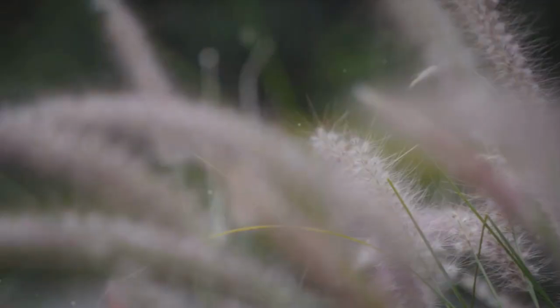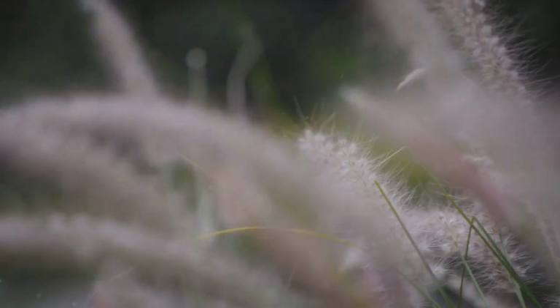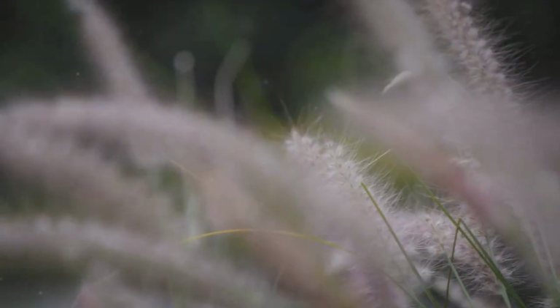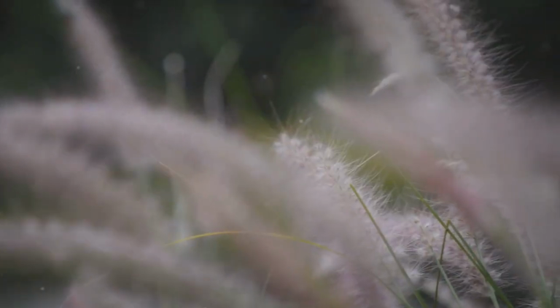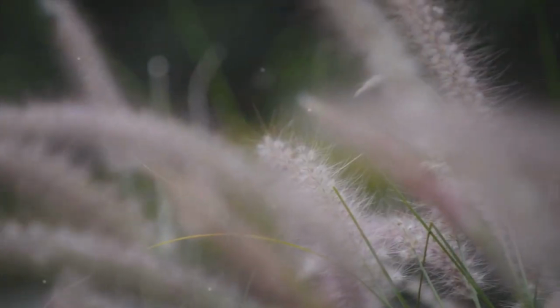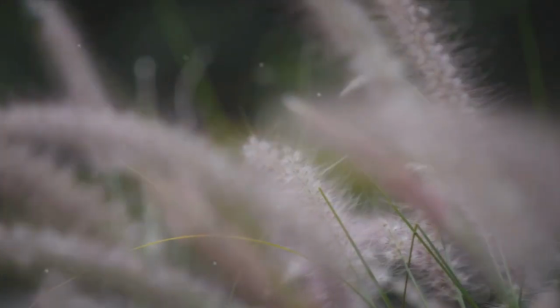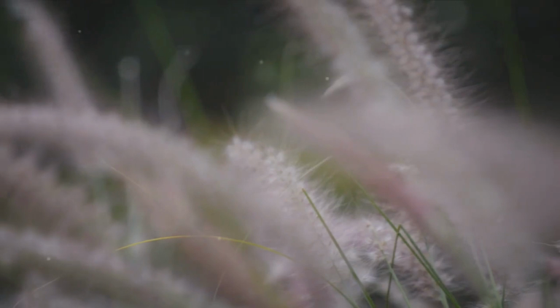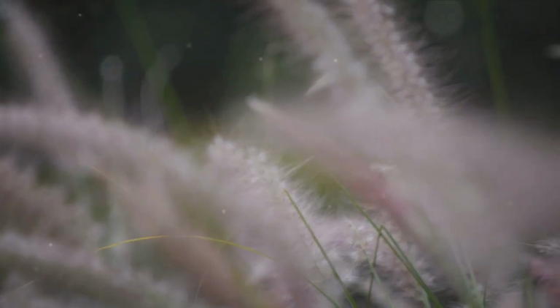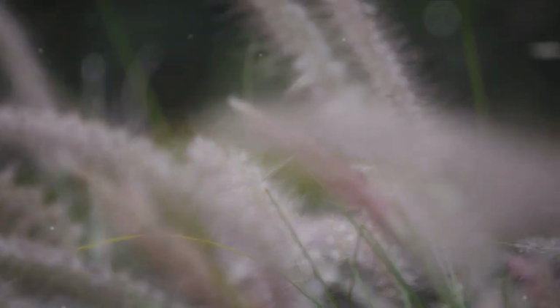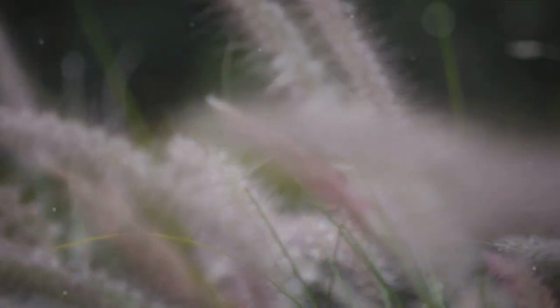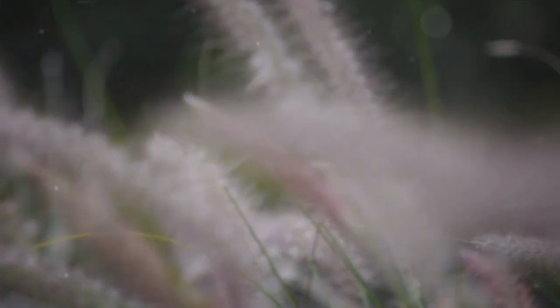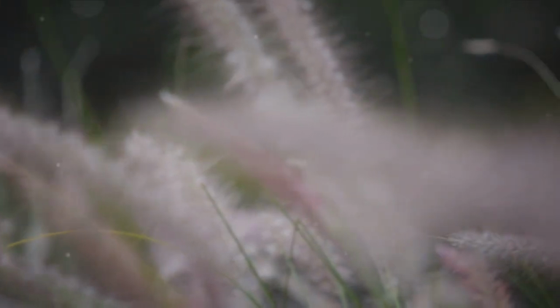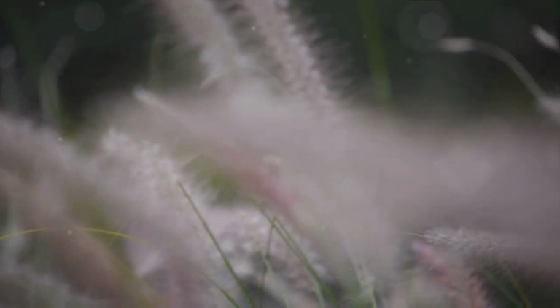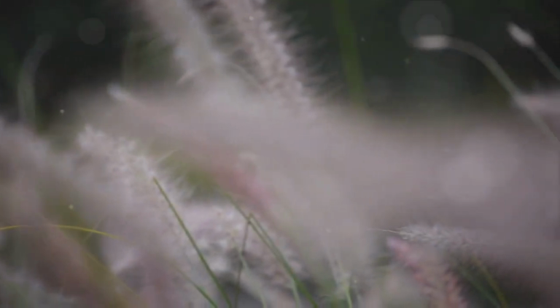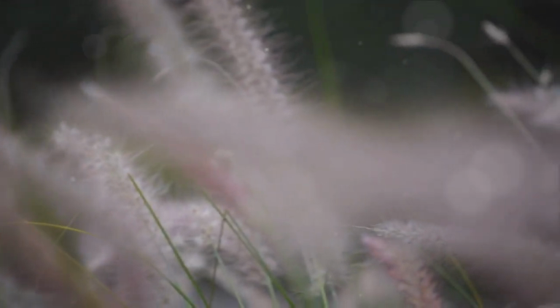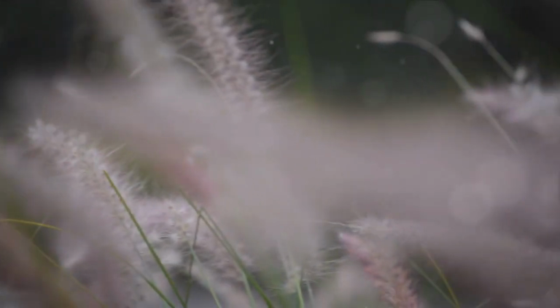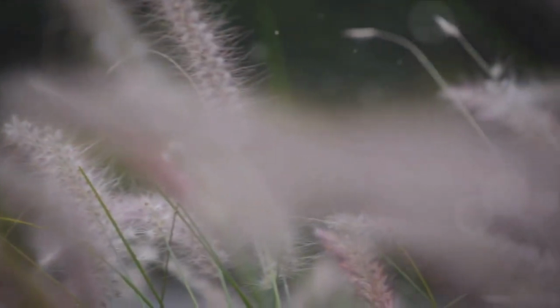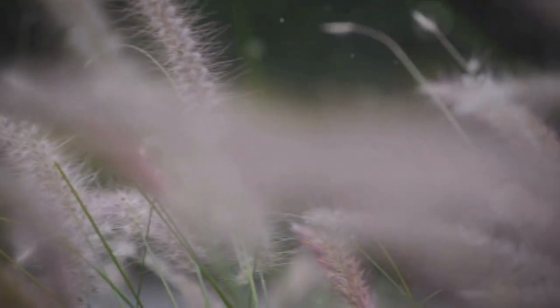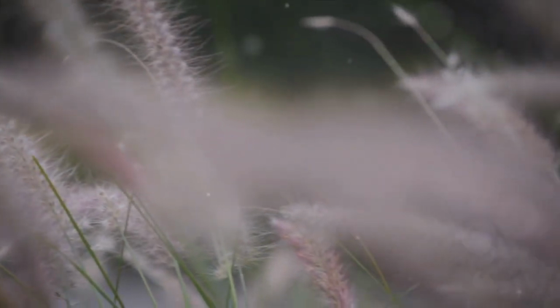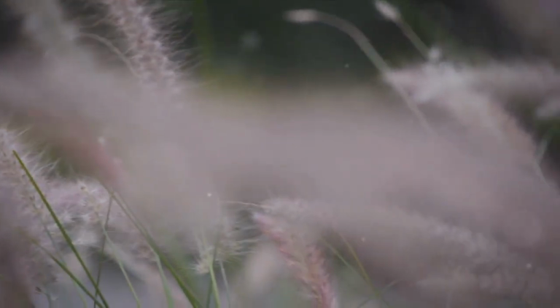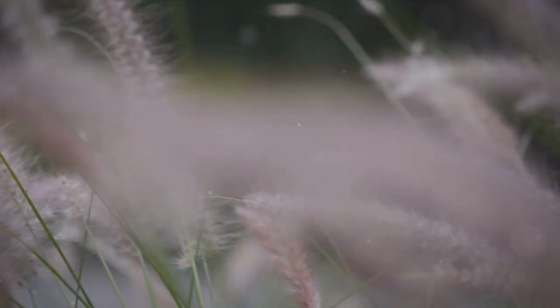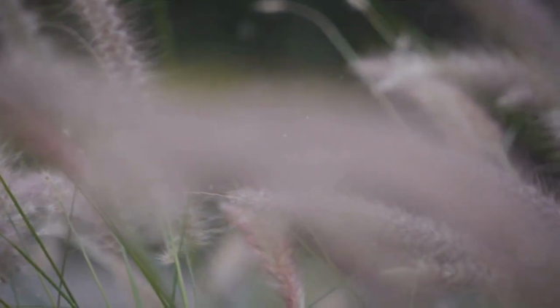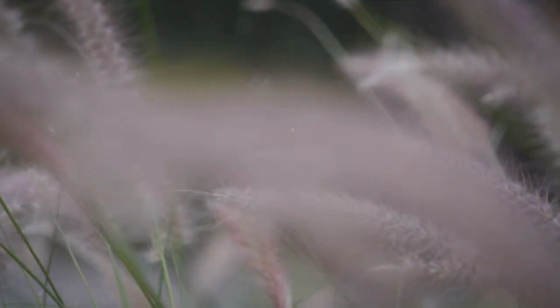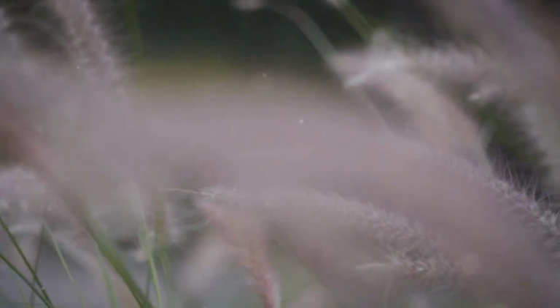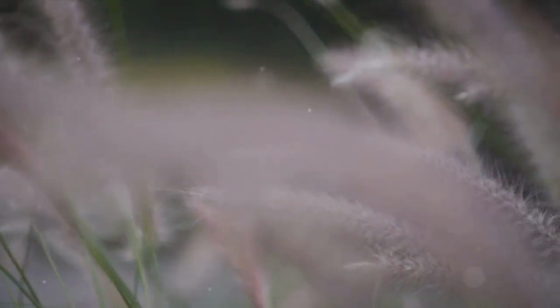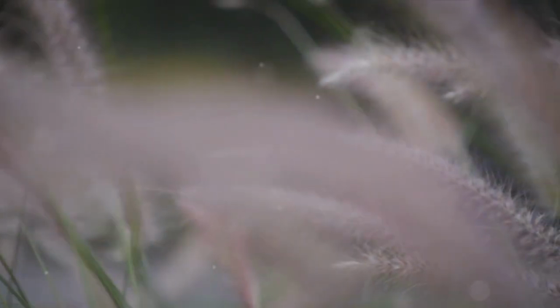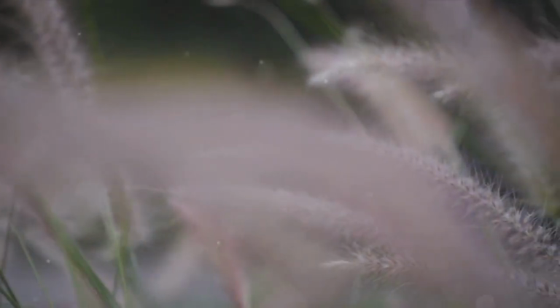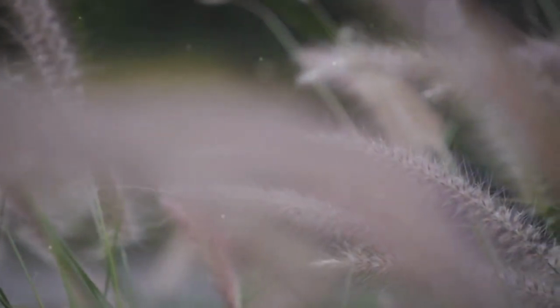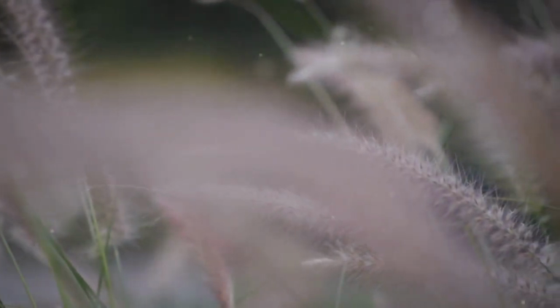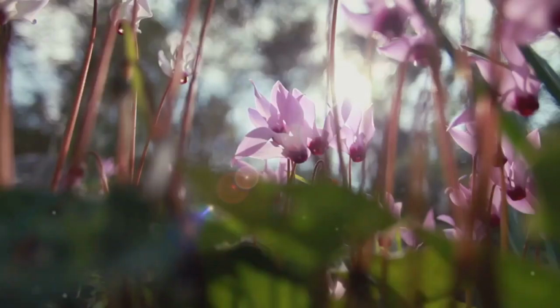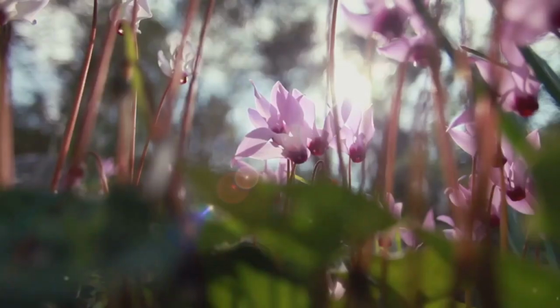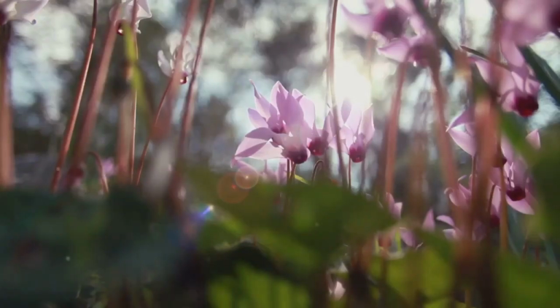Last but not least, muley grass. With its pink, airy blooms and dynamic movement, it's a showstopper.